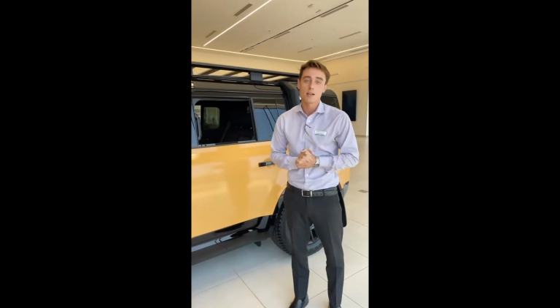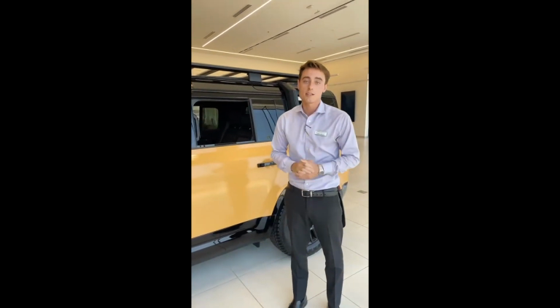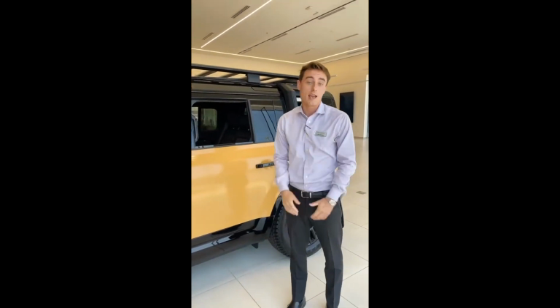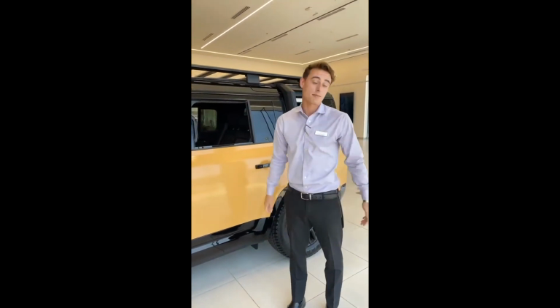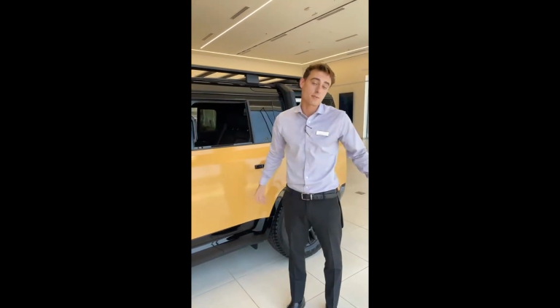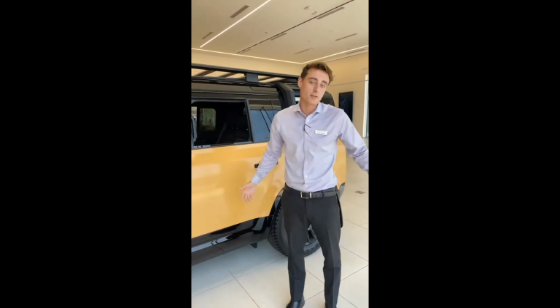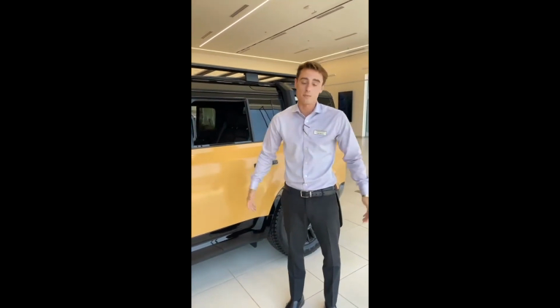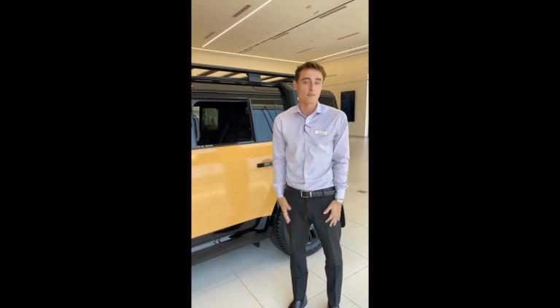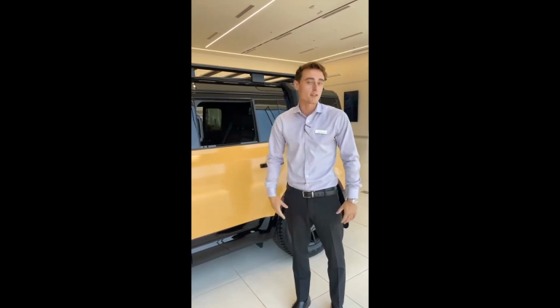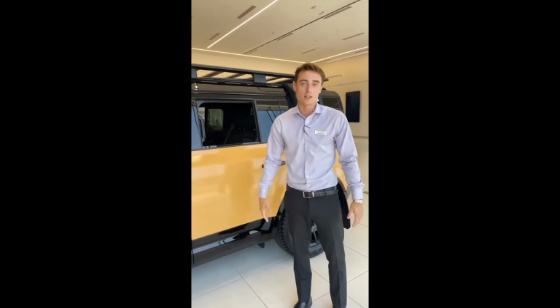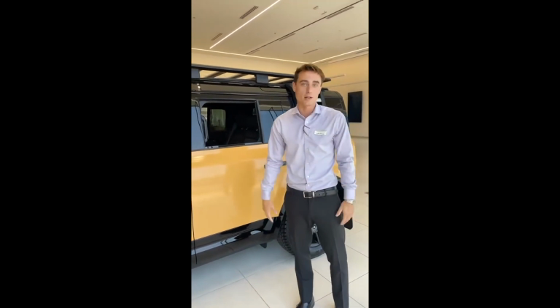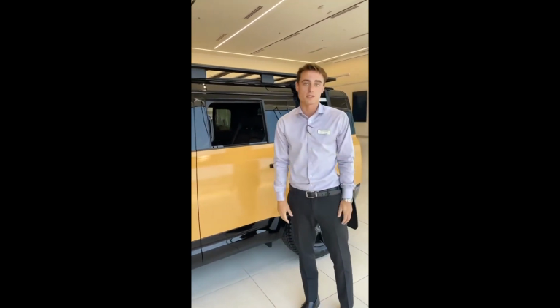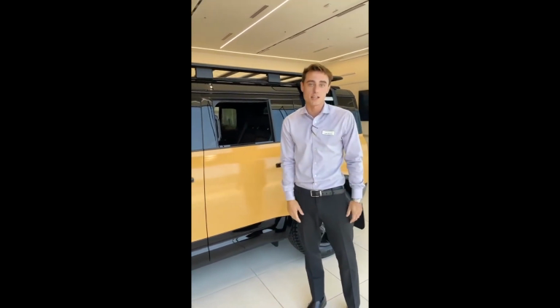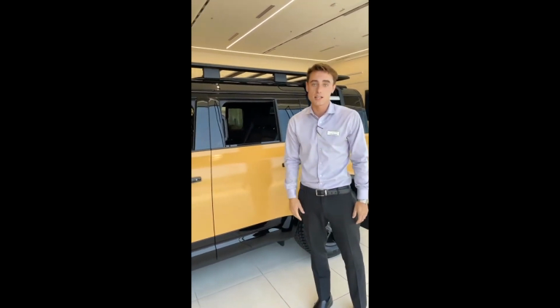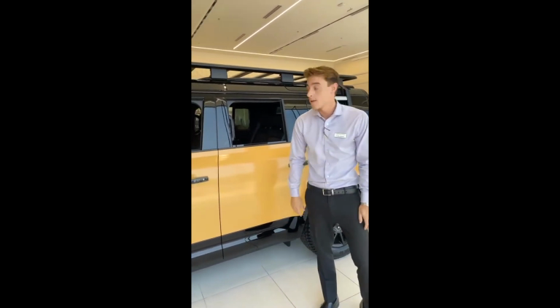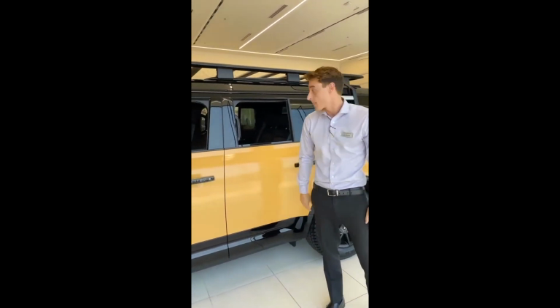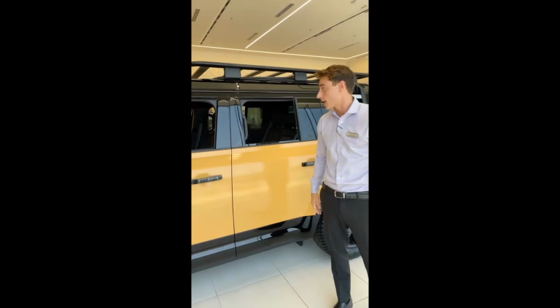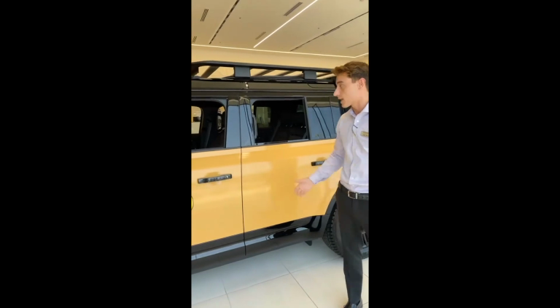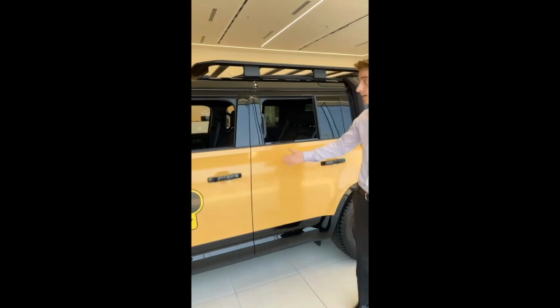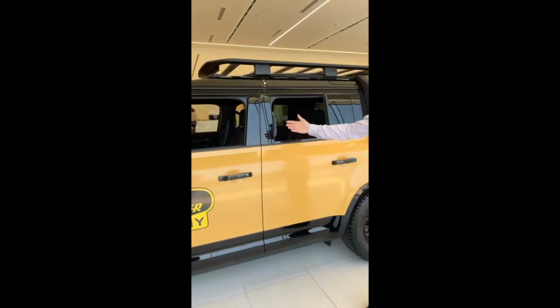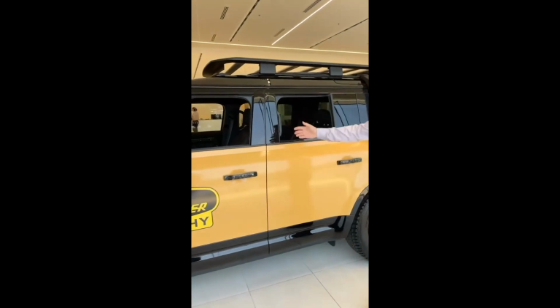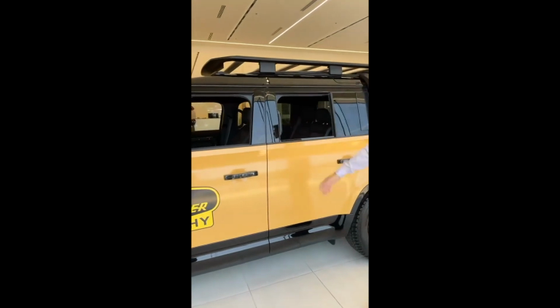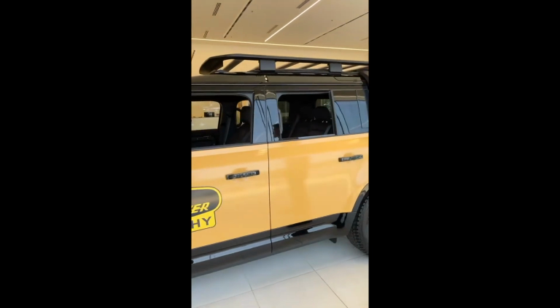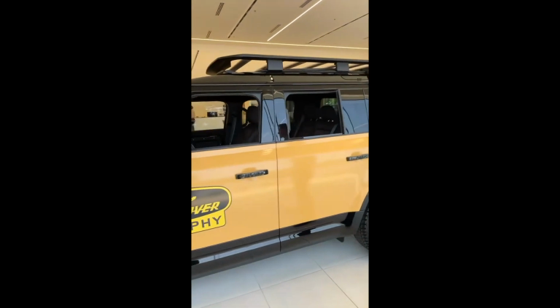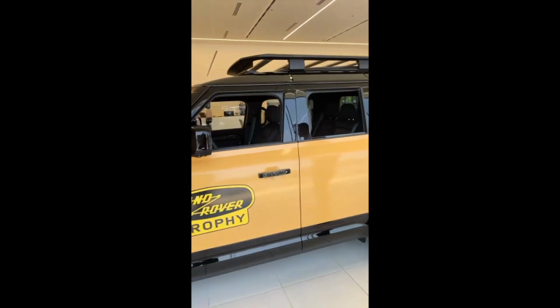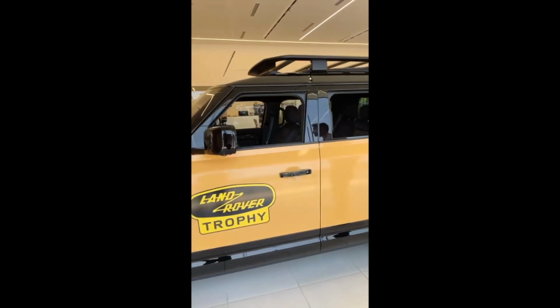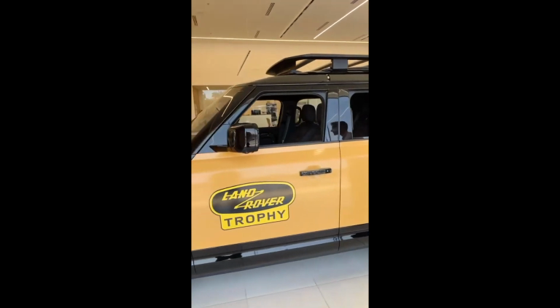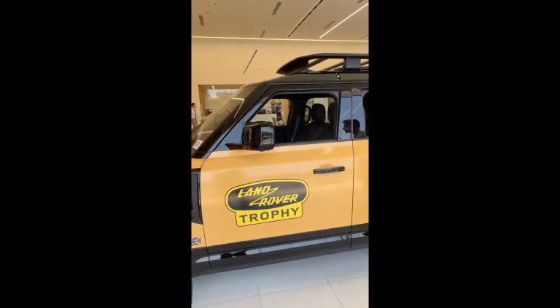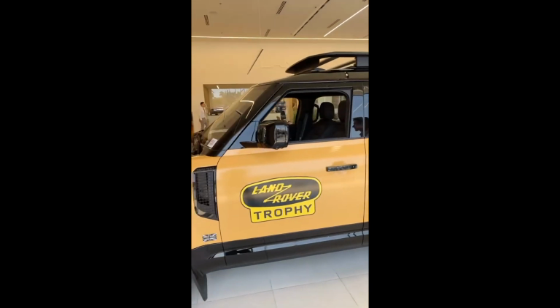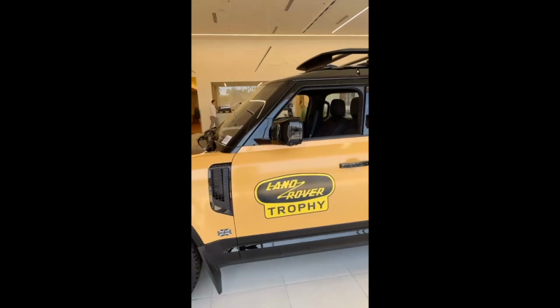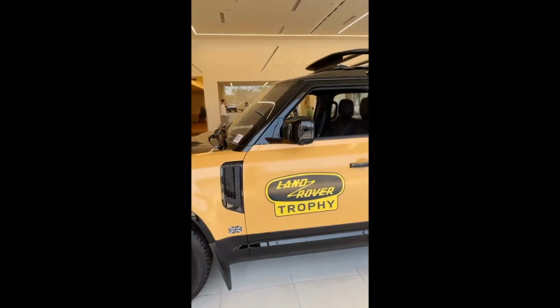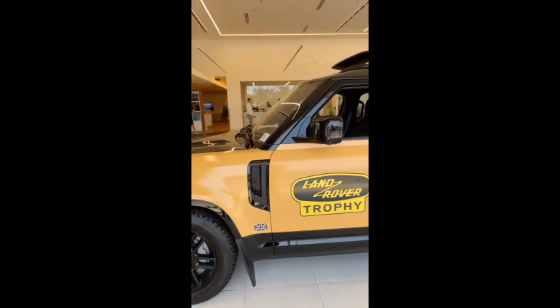This is an absolutely incredible vehicle, and I can't wait for you guys to stop in and come check this out in our showroom.